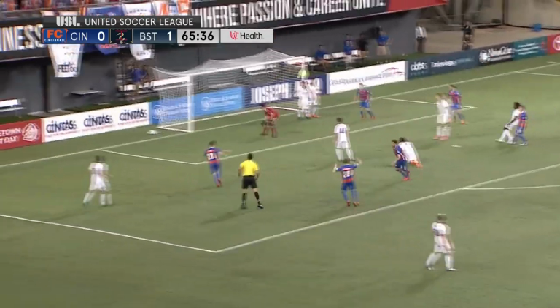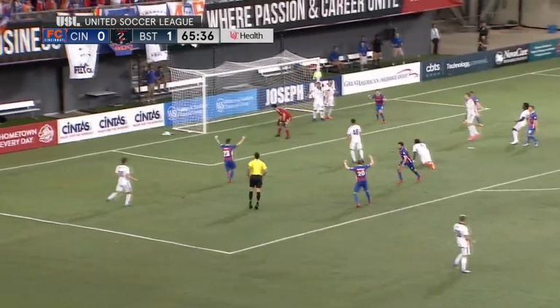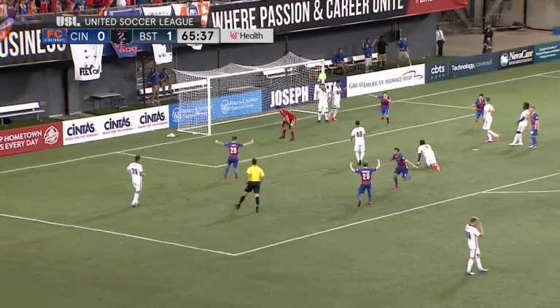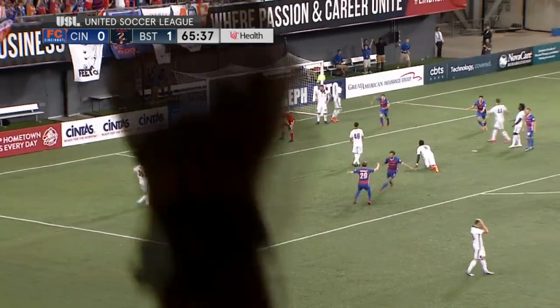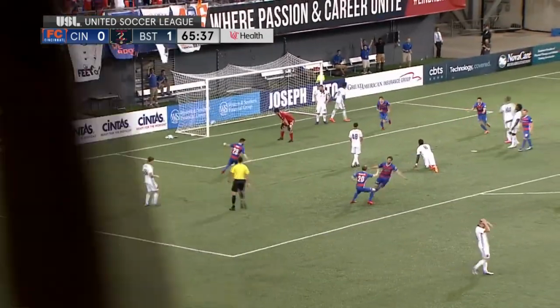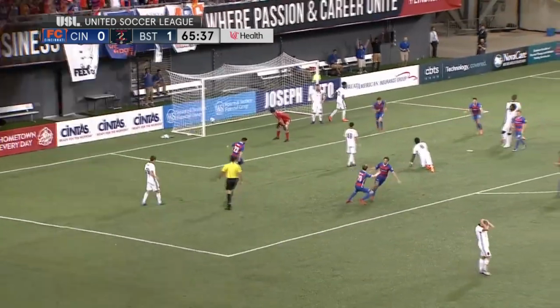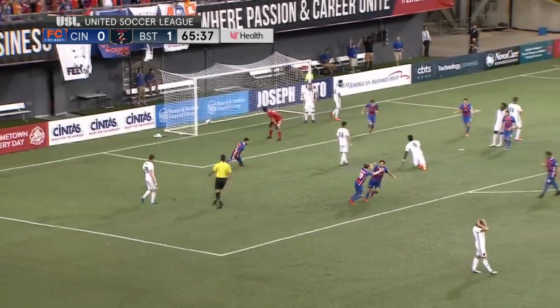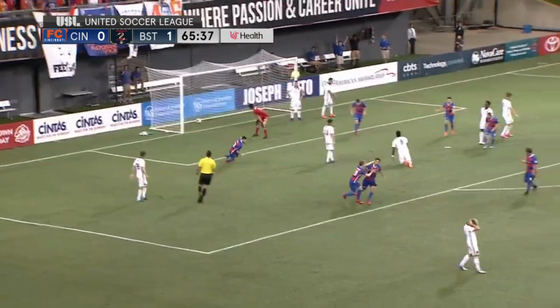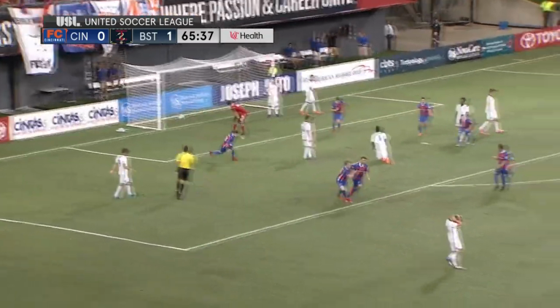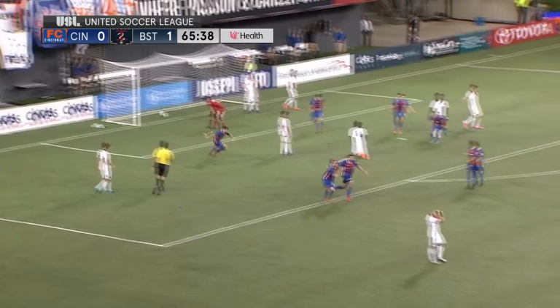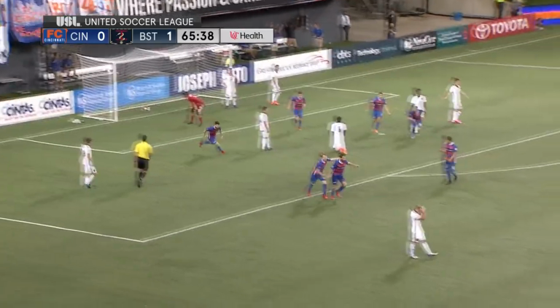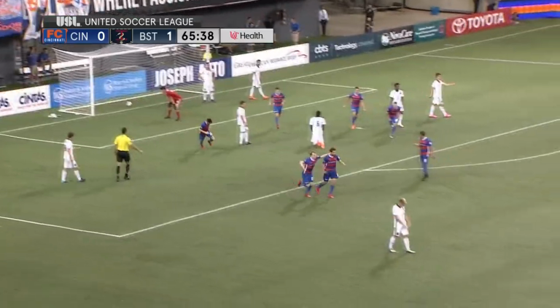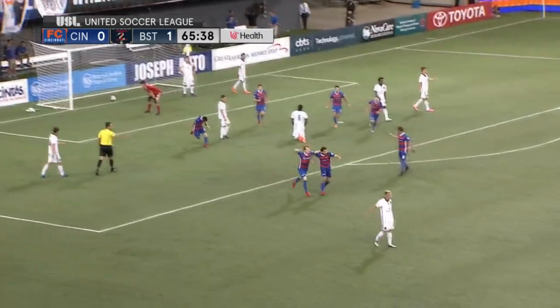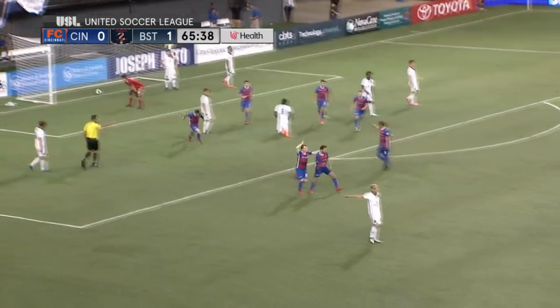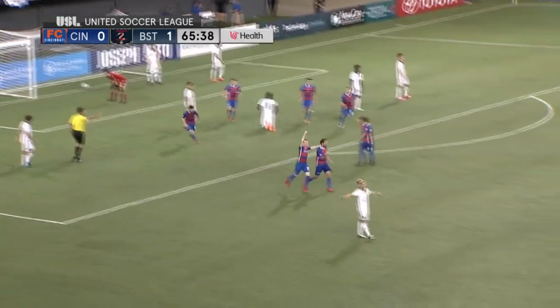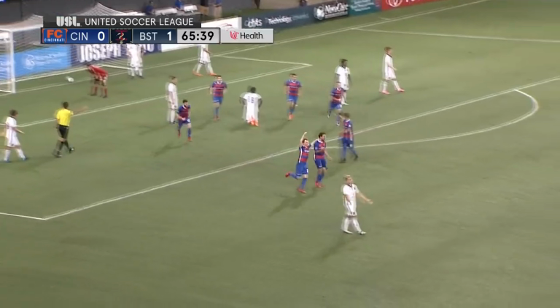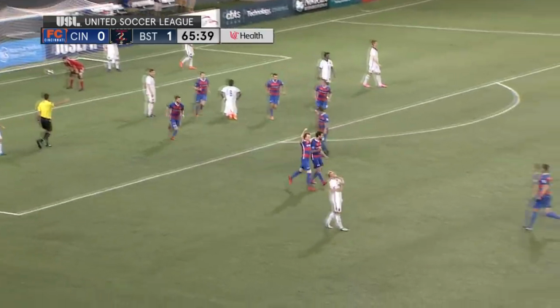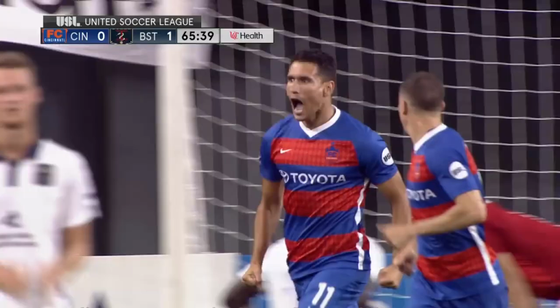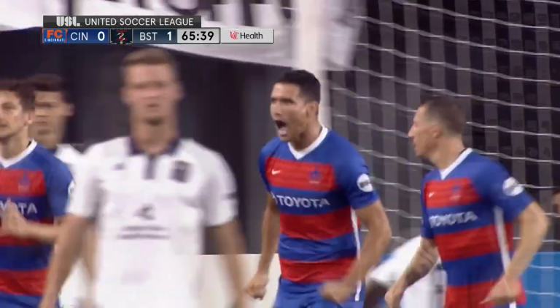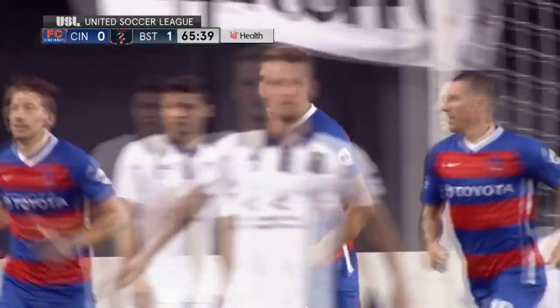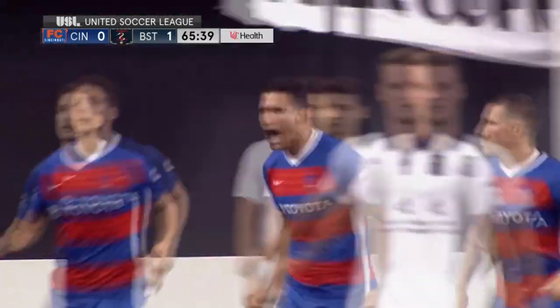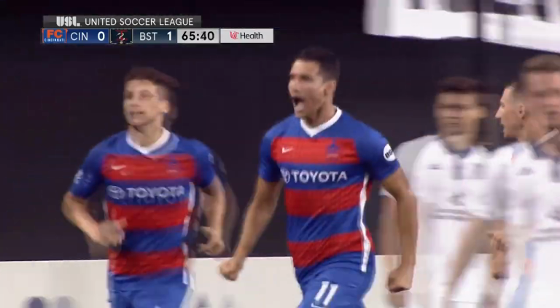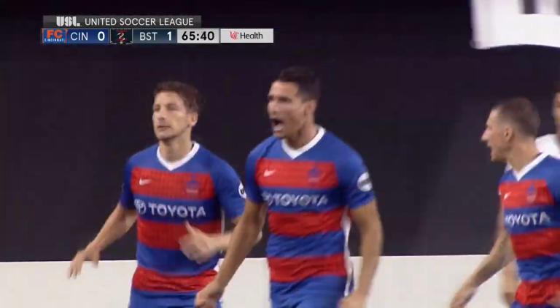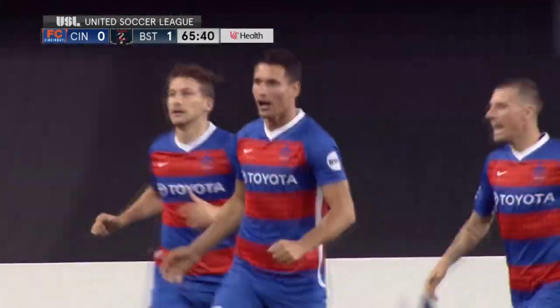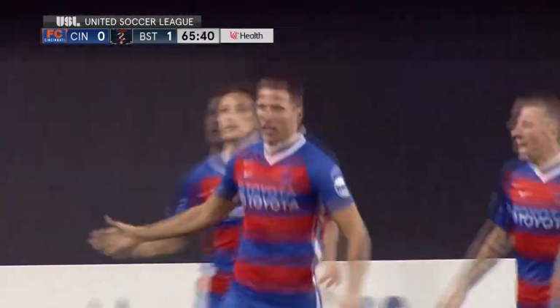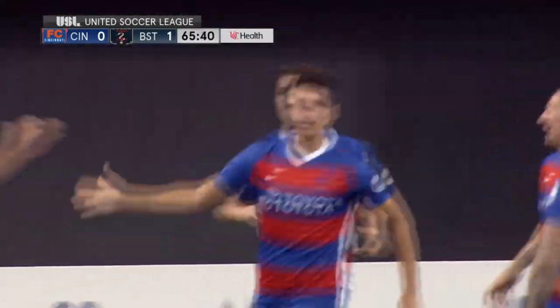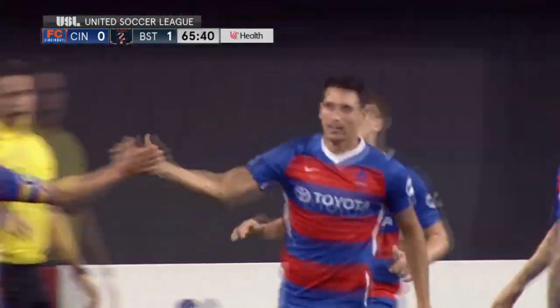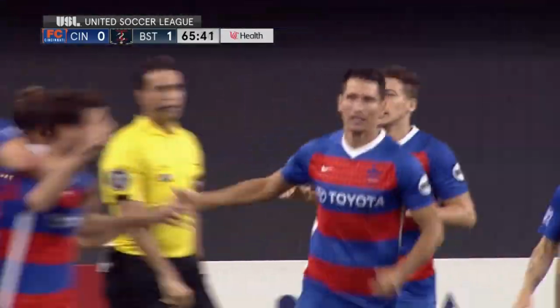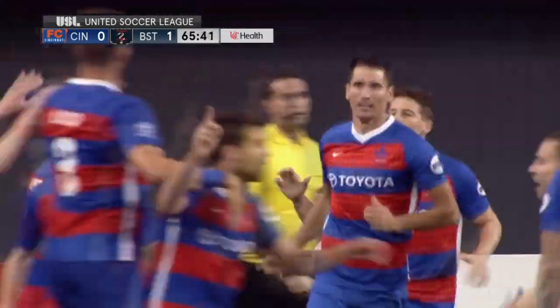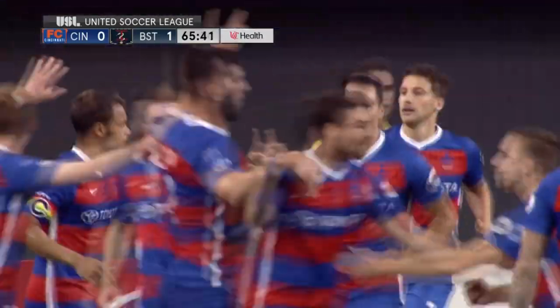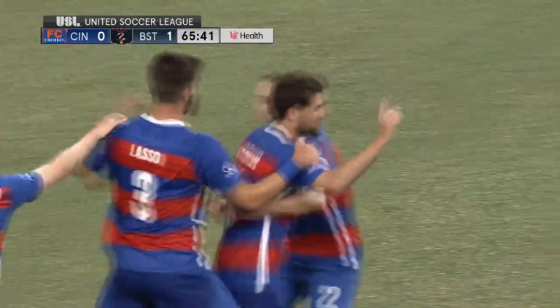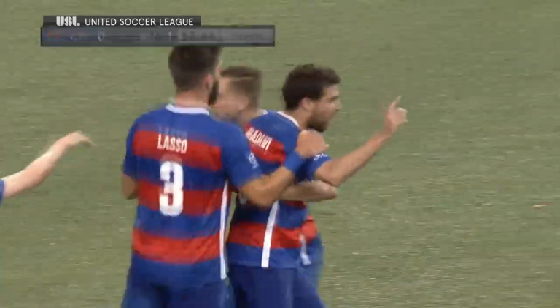al-Badawi takes a shot and al-Badawi finds the back of the net.